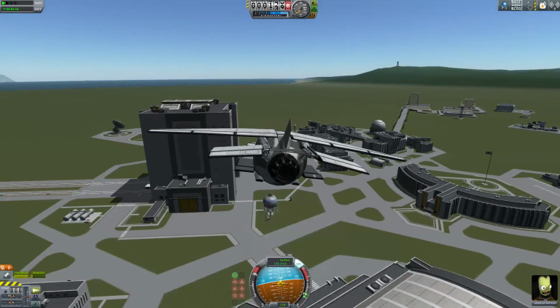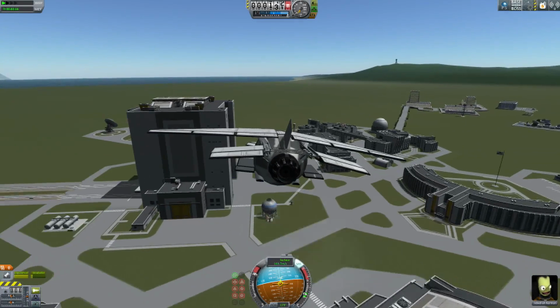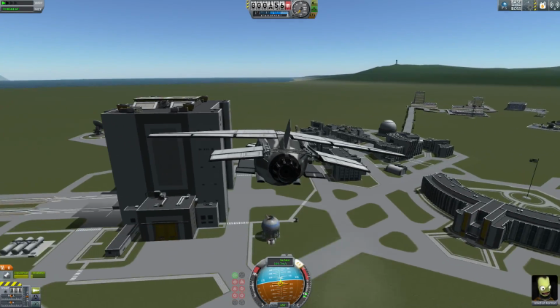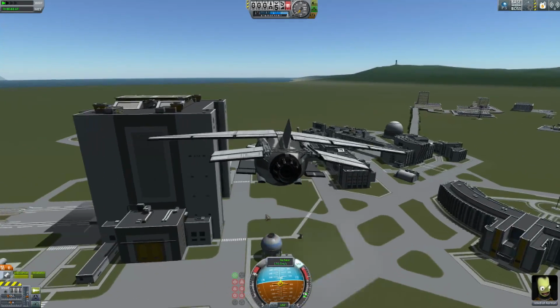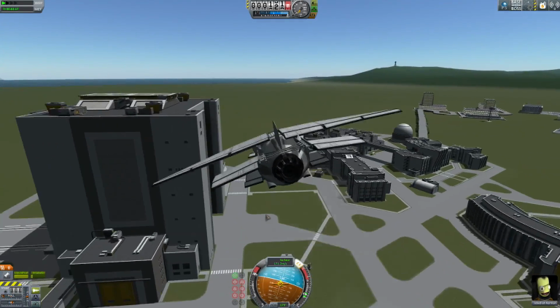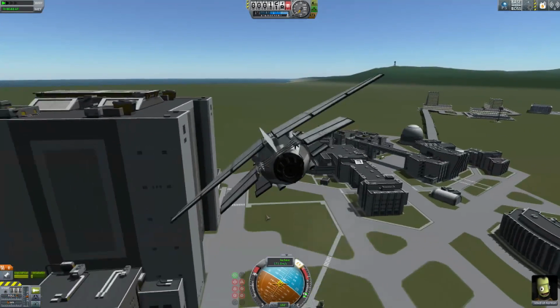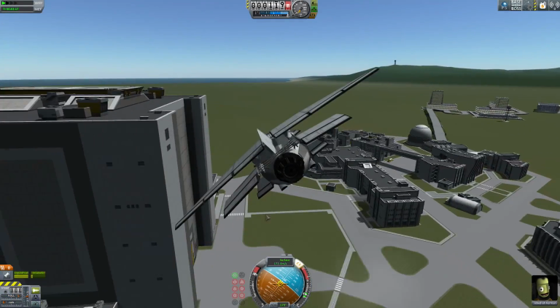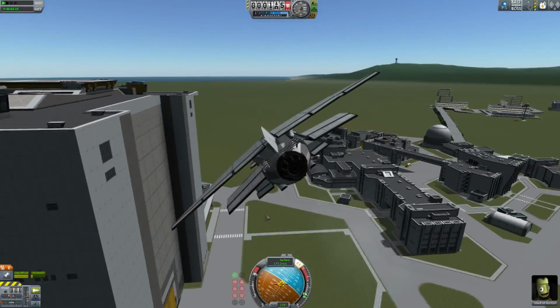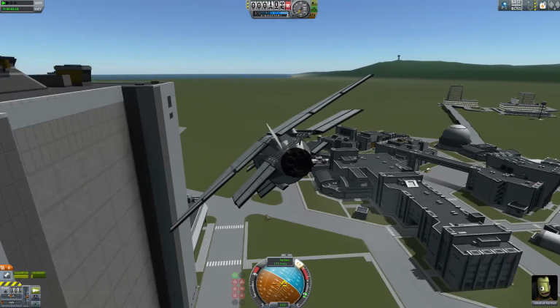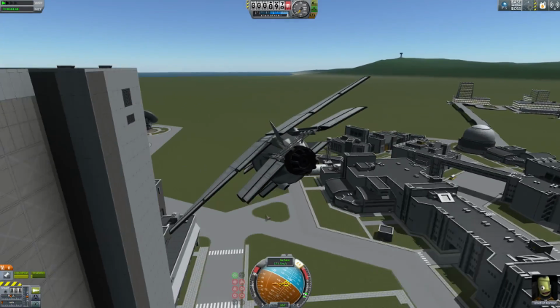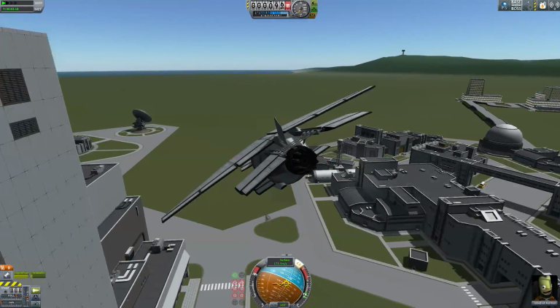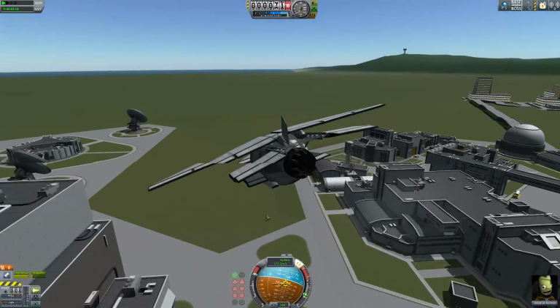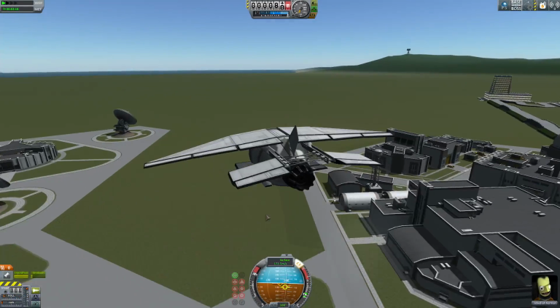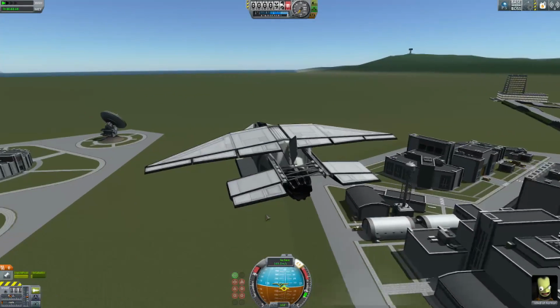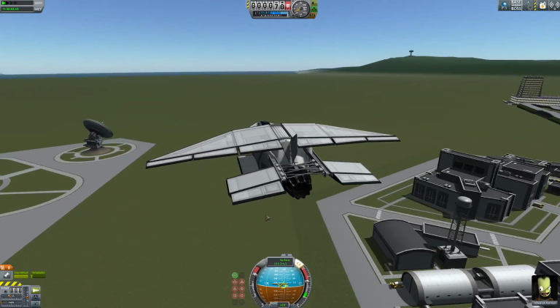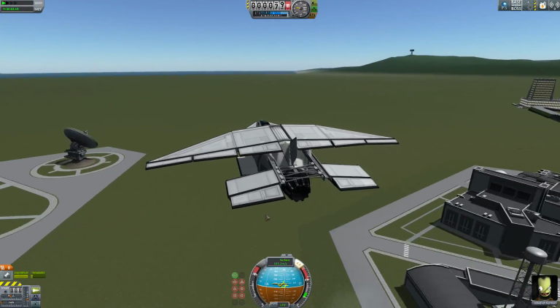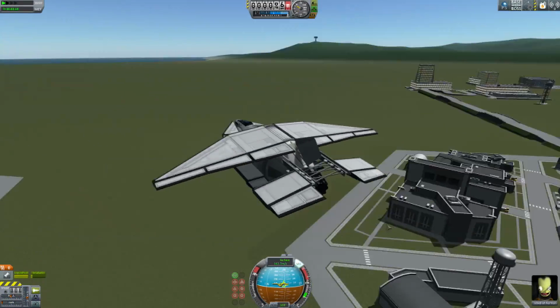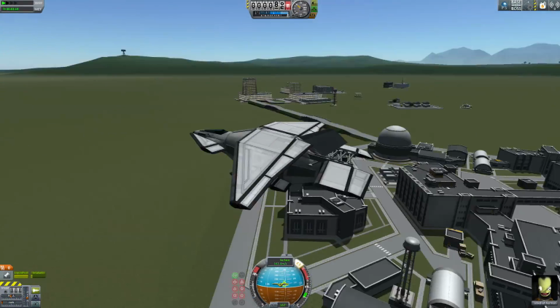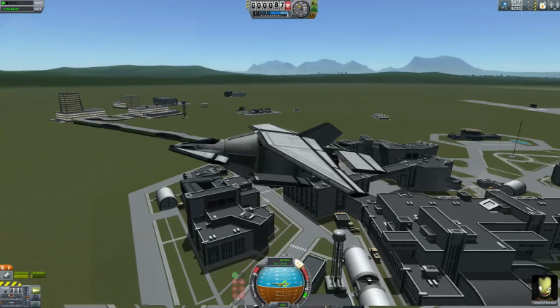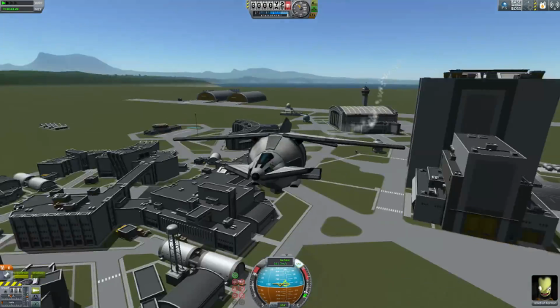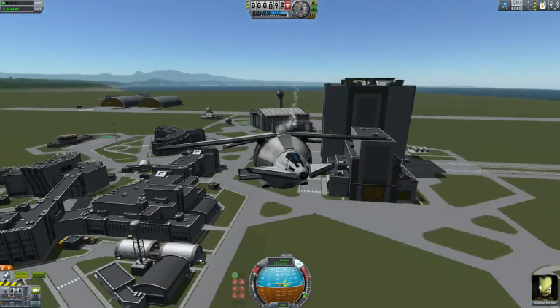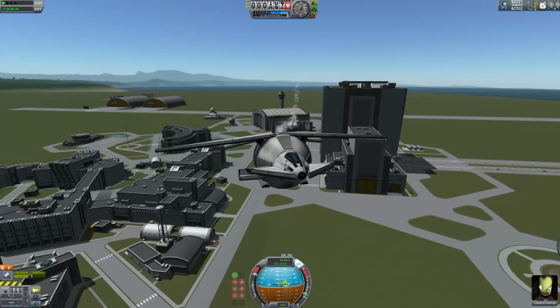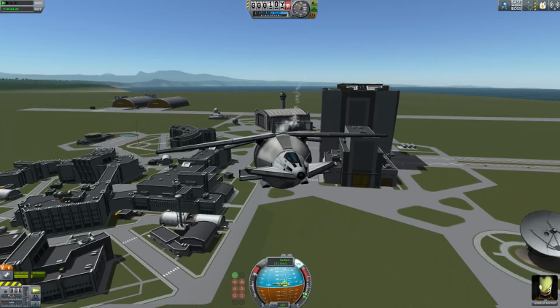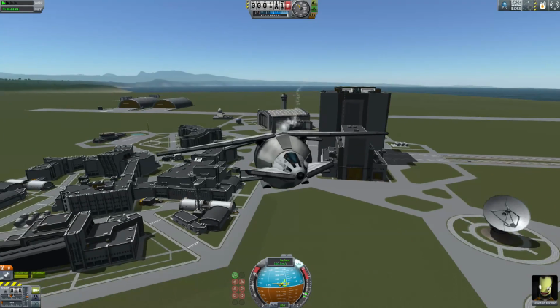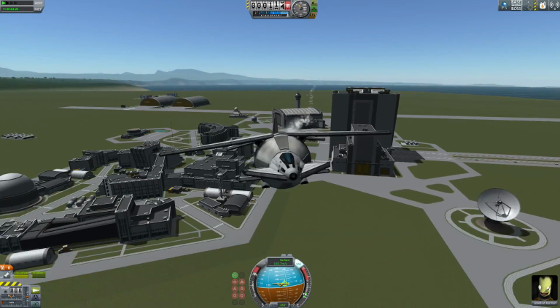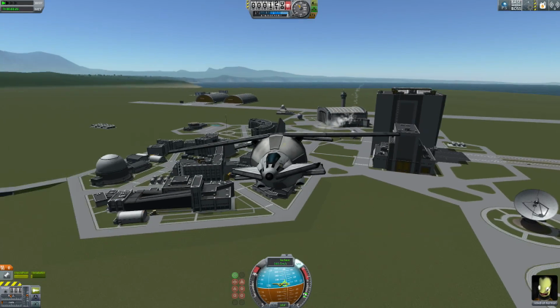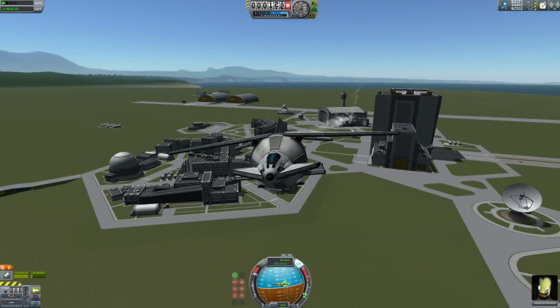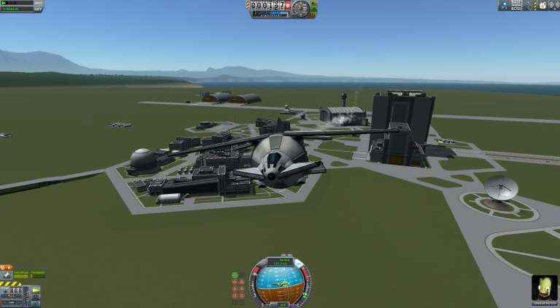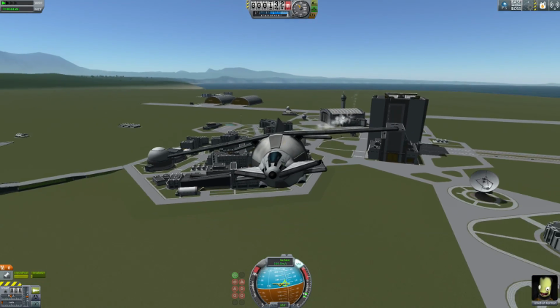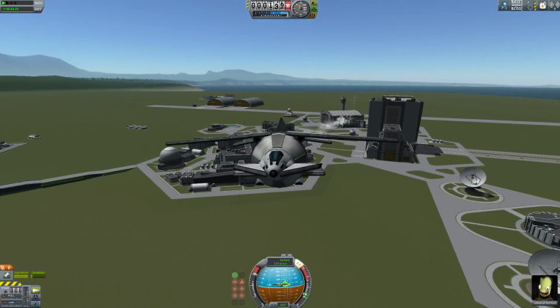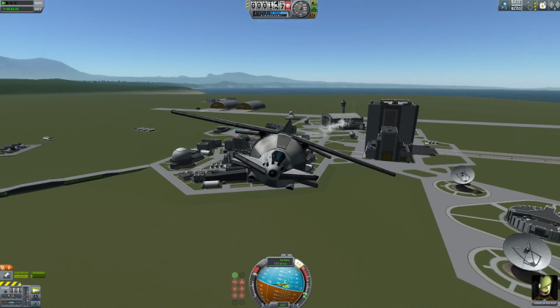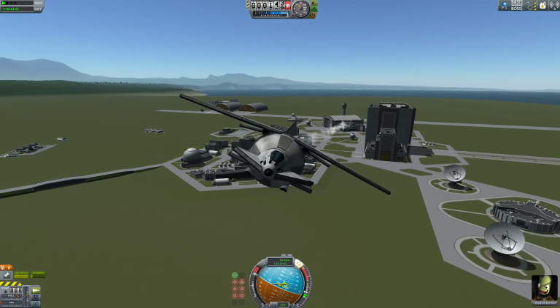Let's fly really close to the VAB. I wanted to fly closer than that, but oh well.